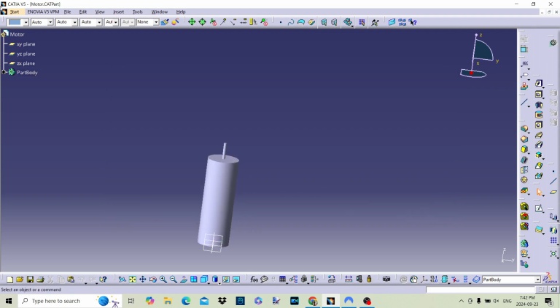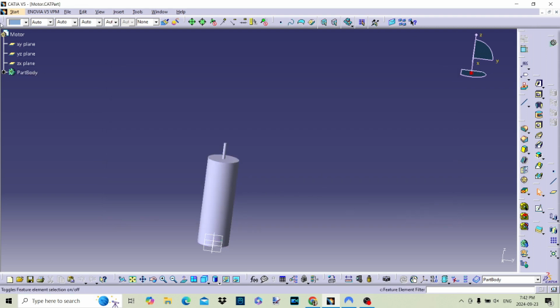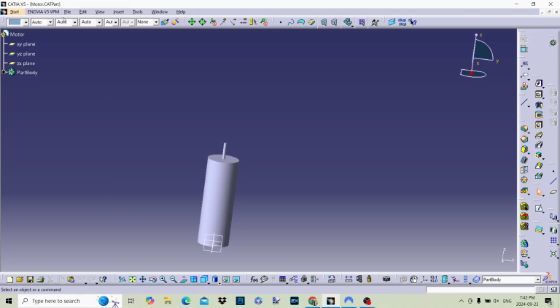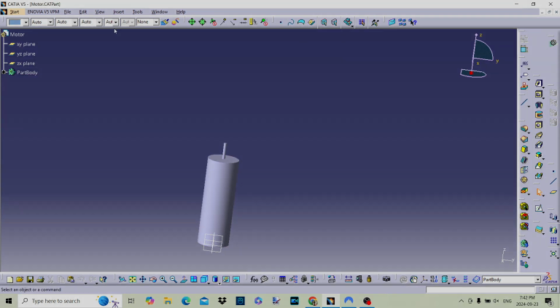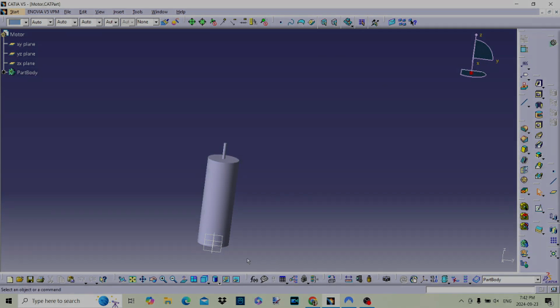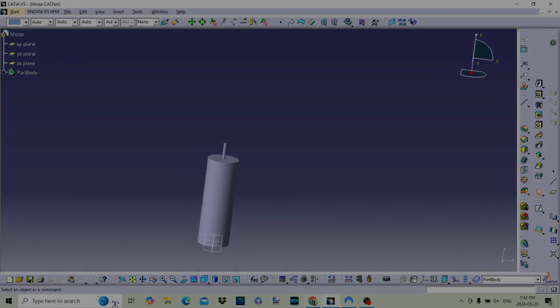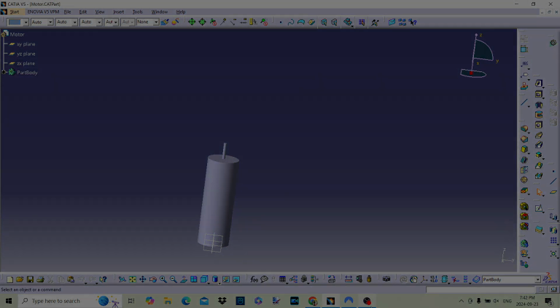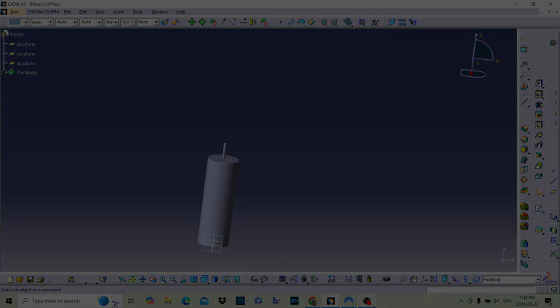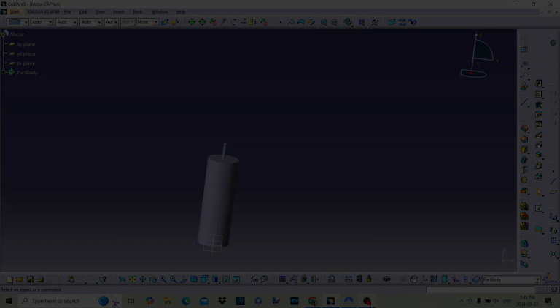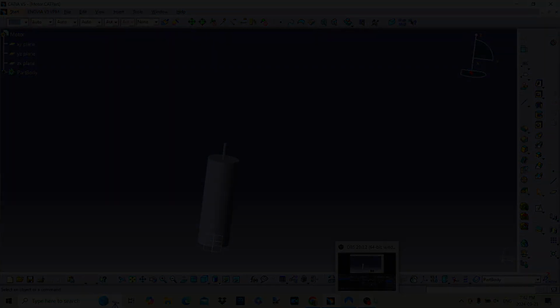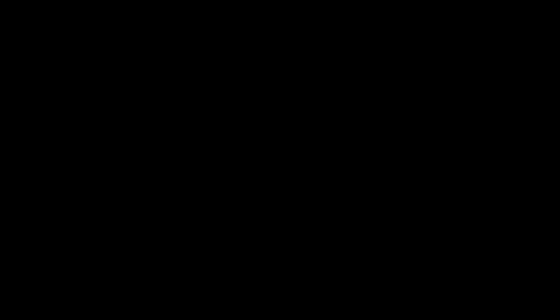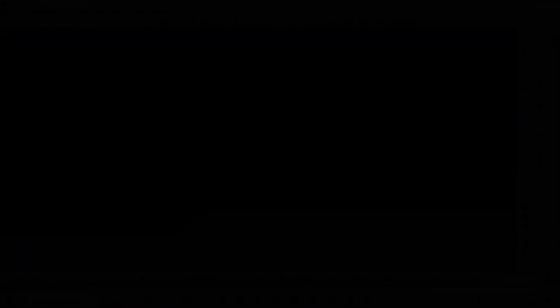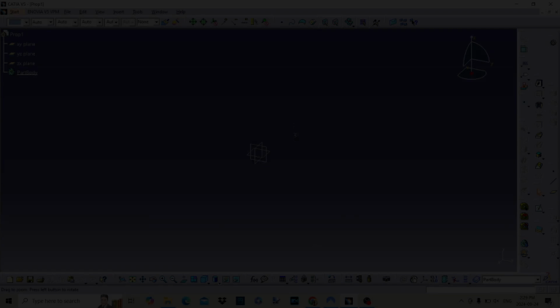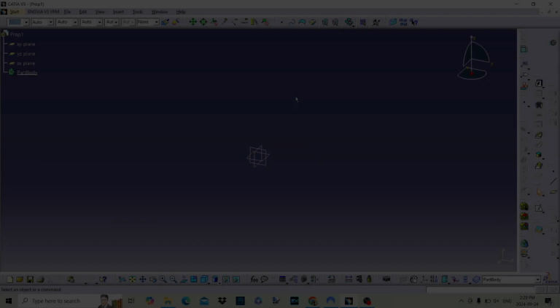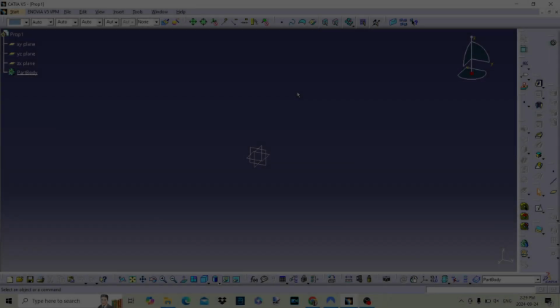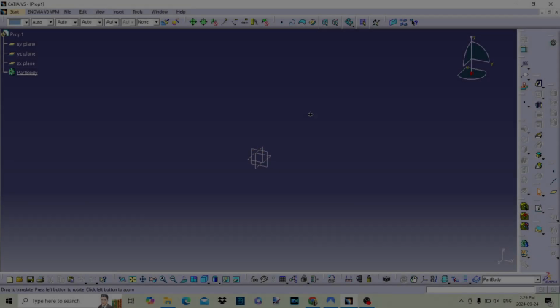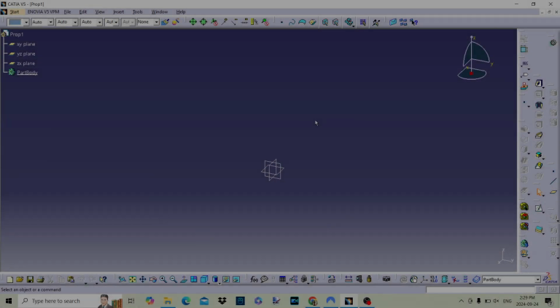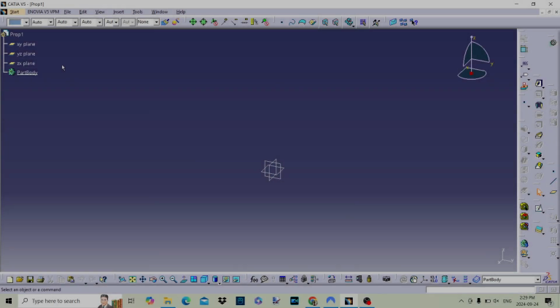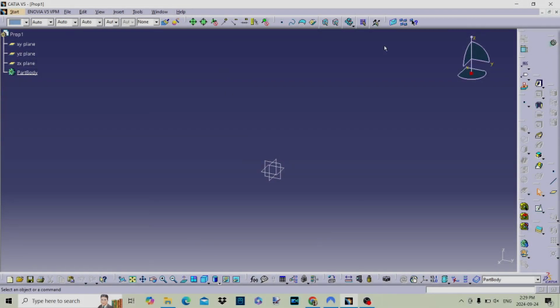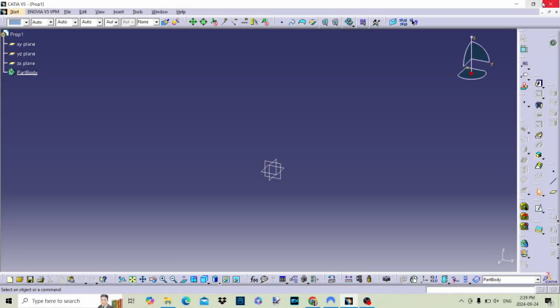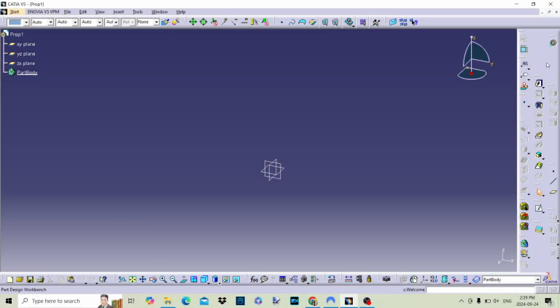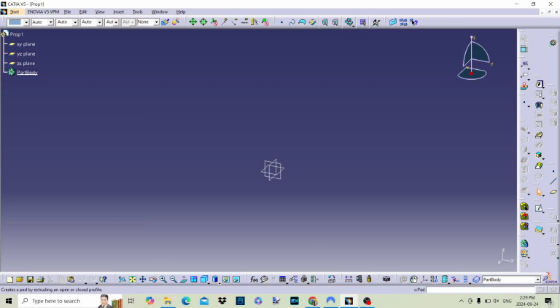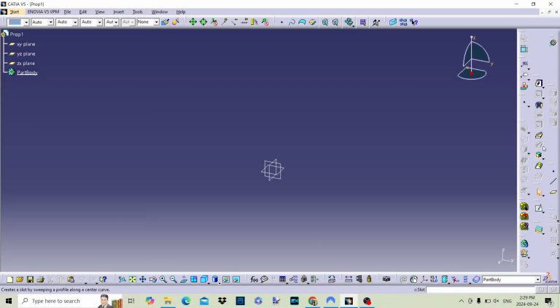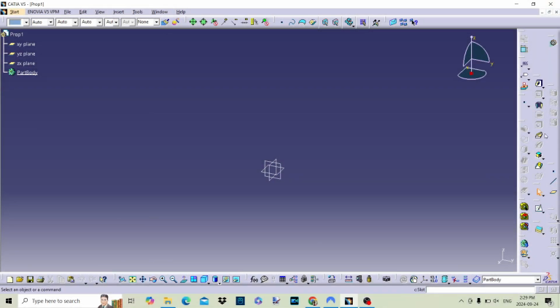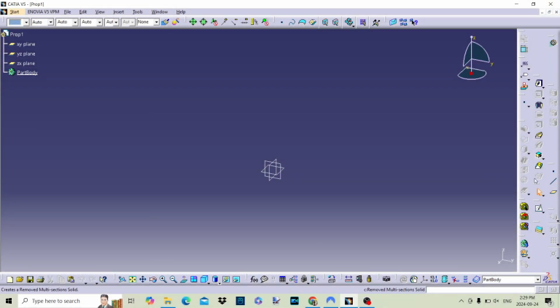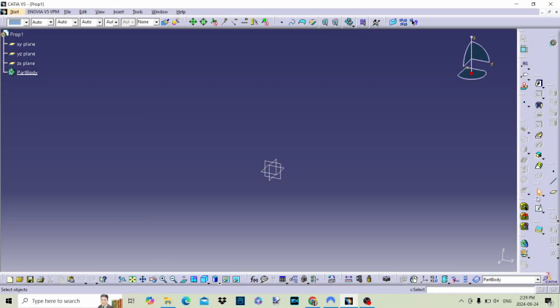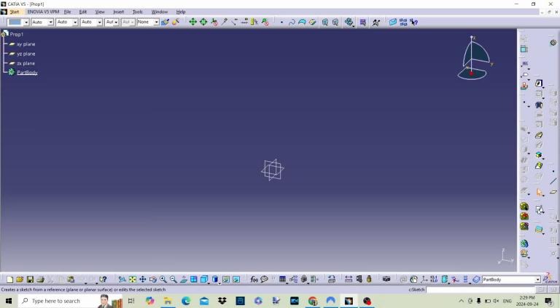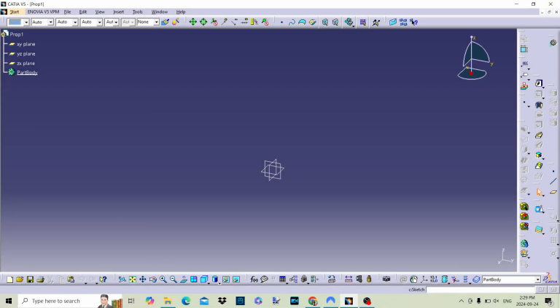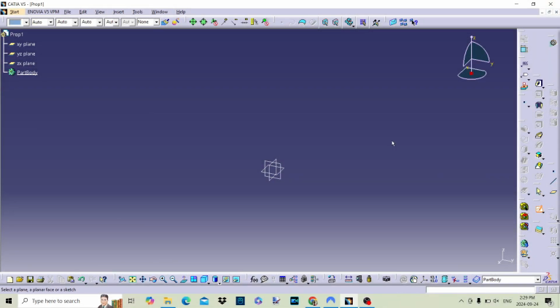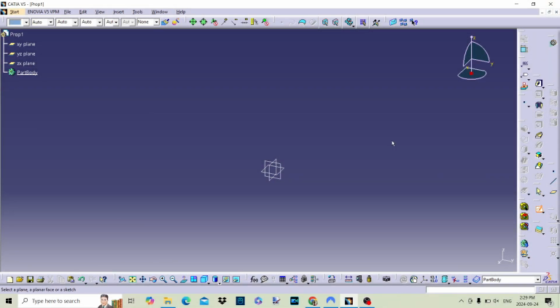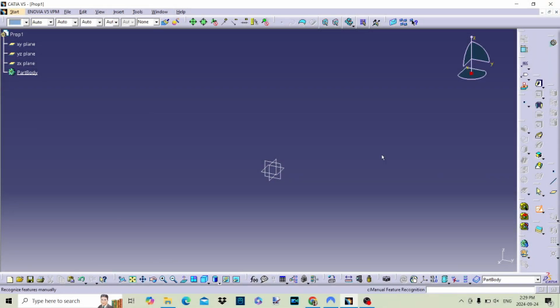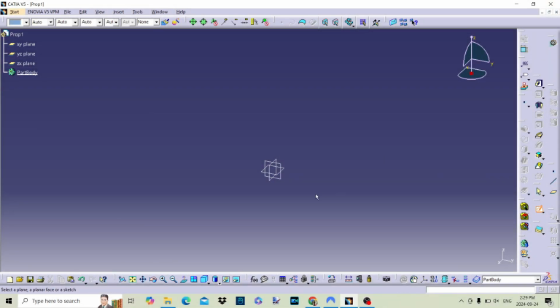That is the motor out of the way. A very simple model to be honest. With that done let's model the prop.